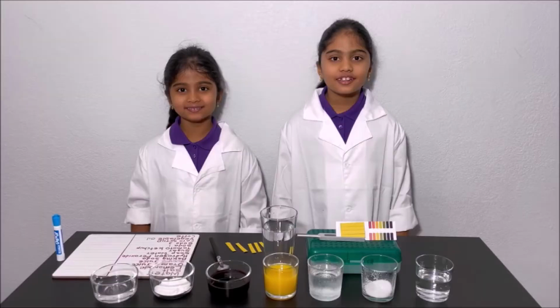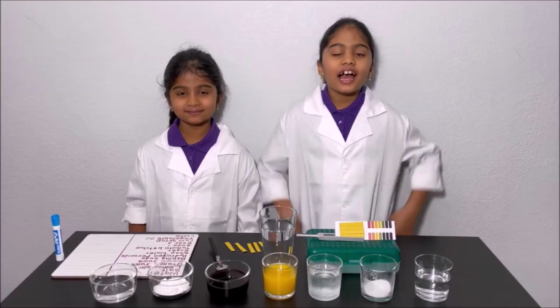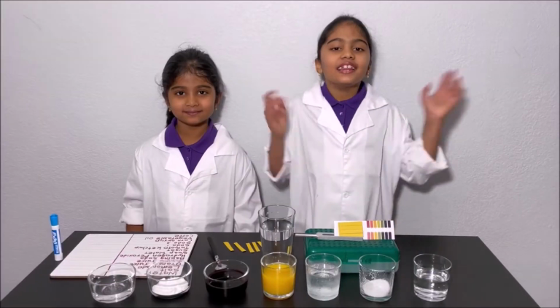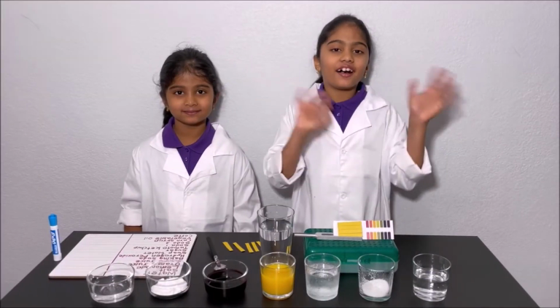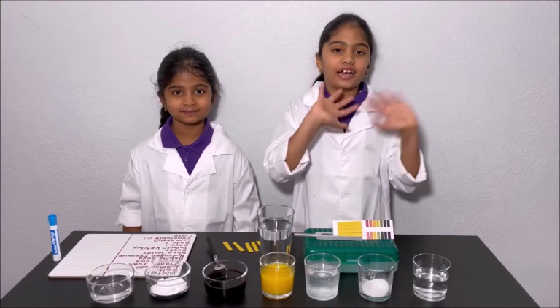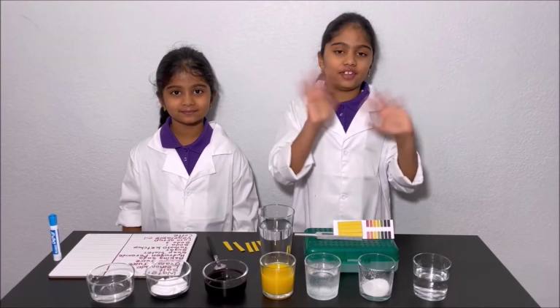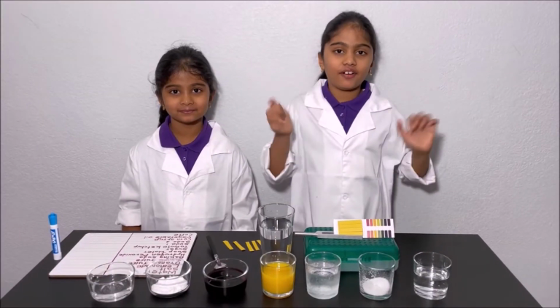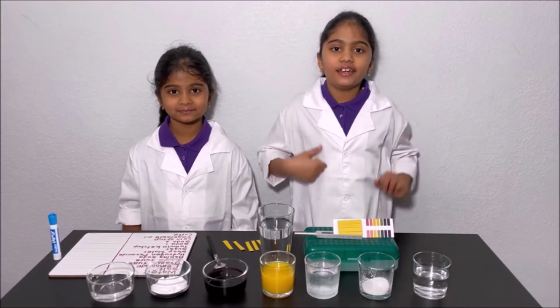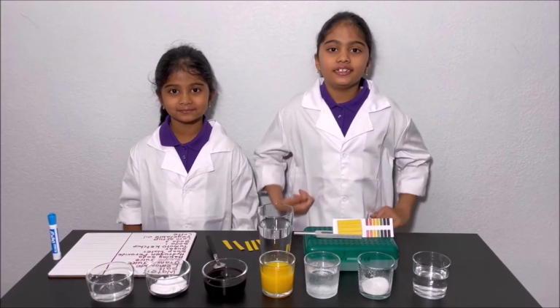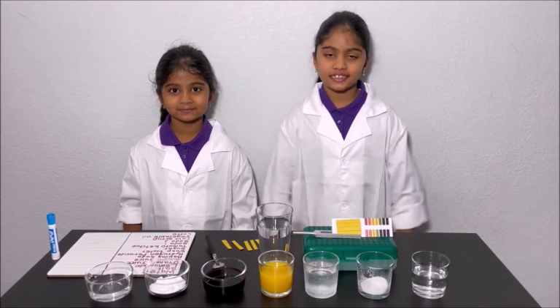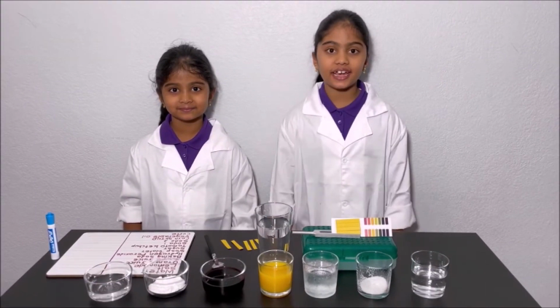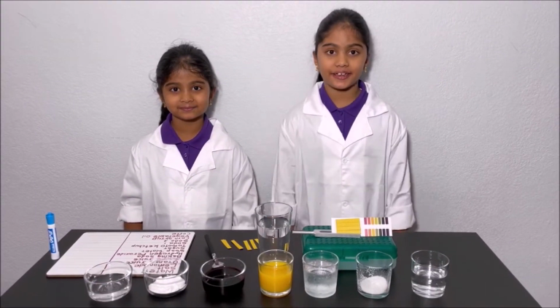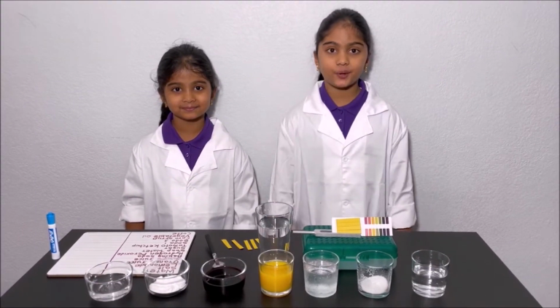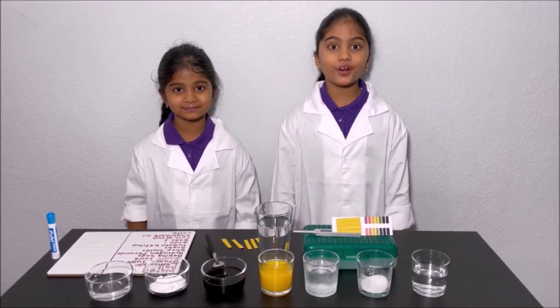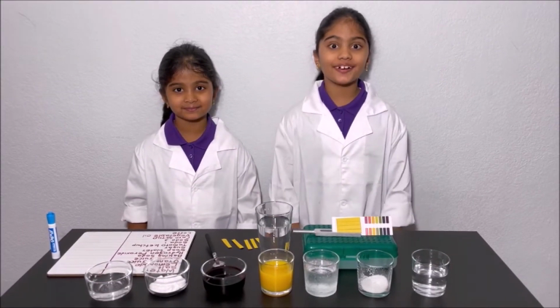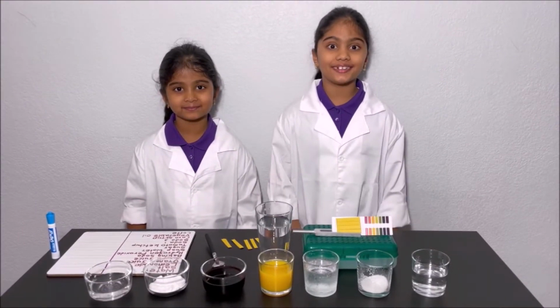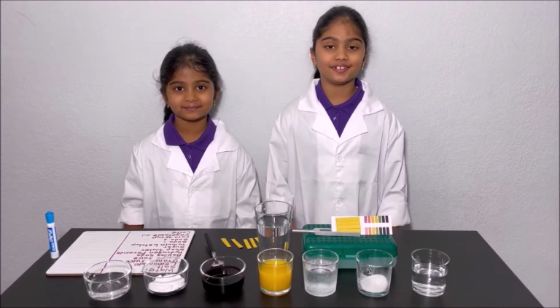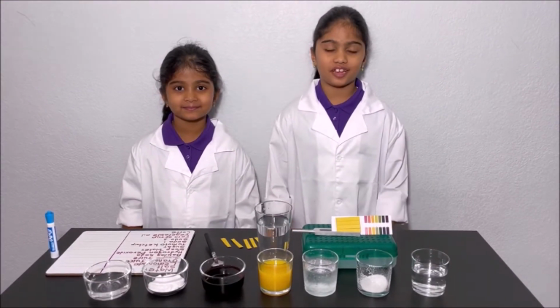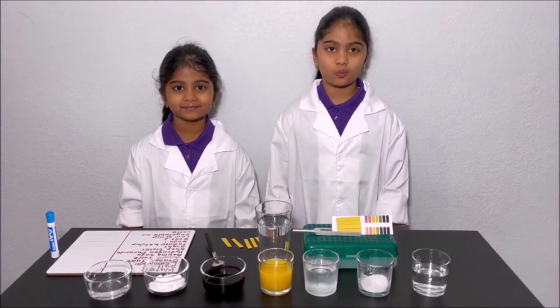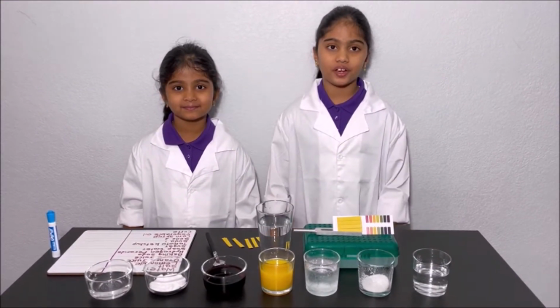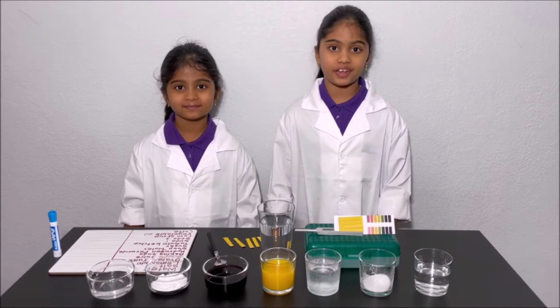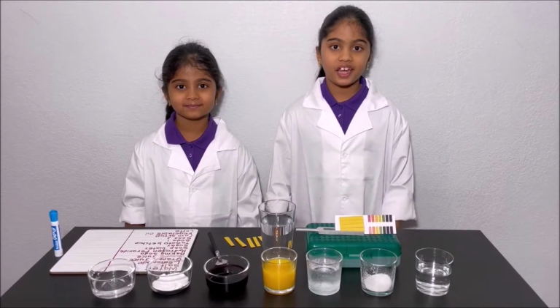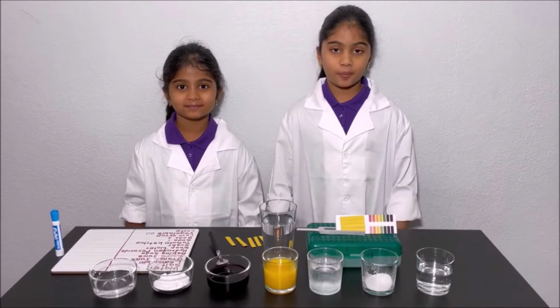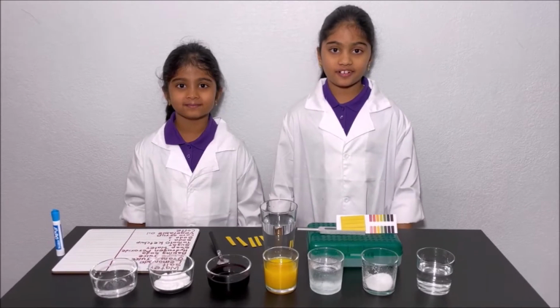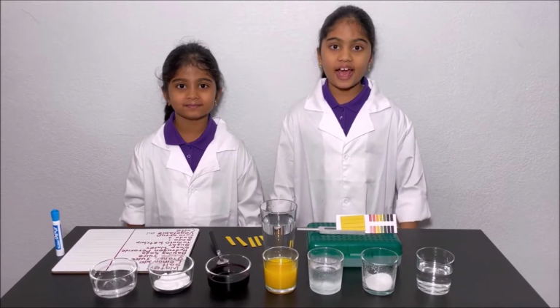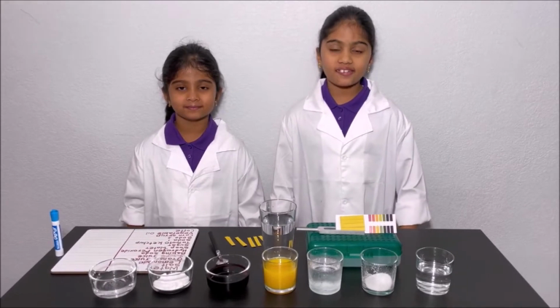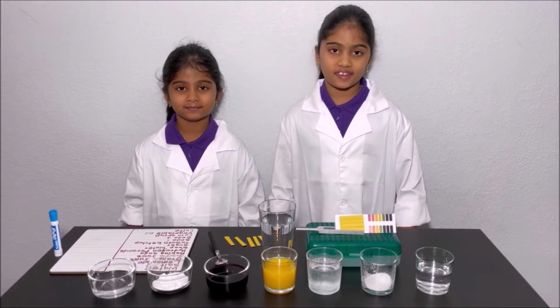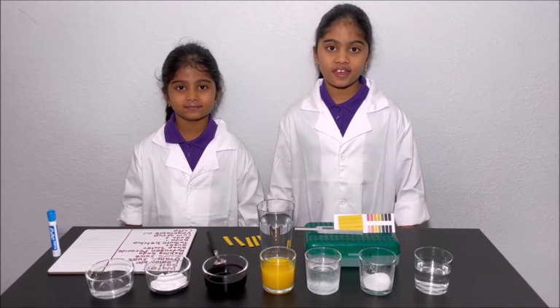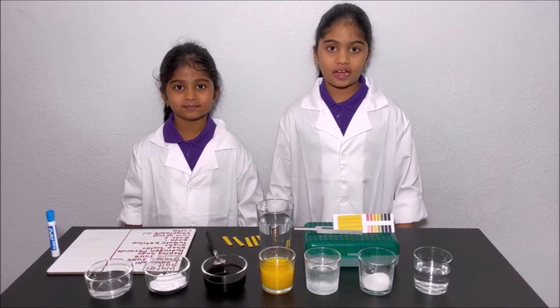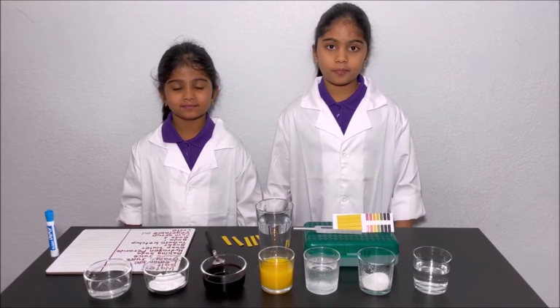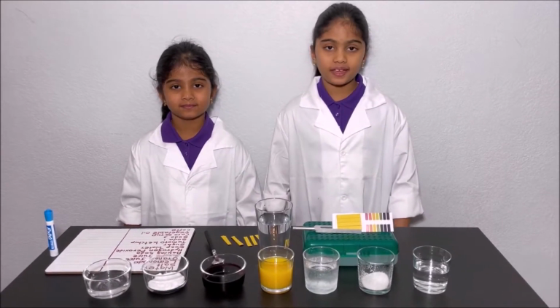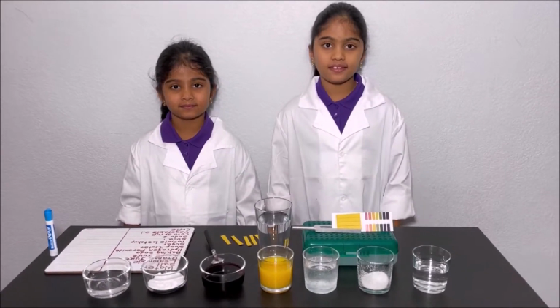Hello everyone! Today we're going to do an experiment about acids and bases.